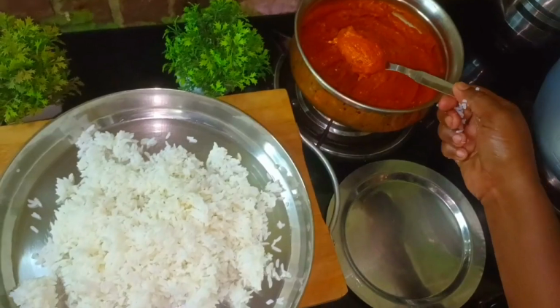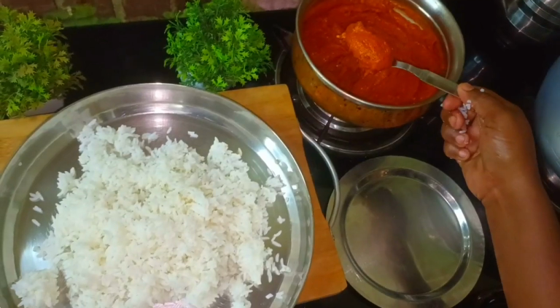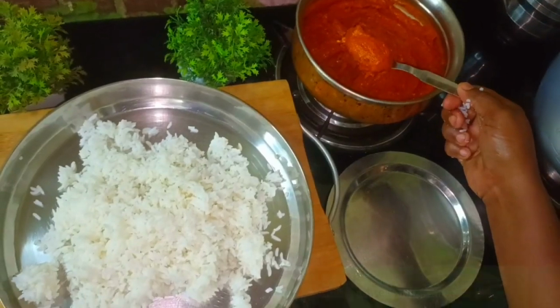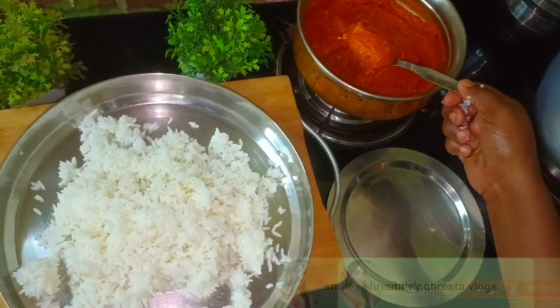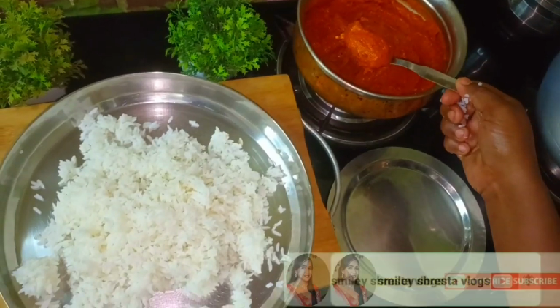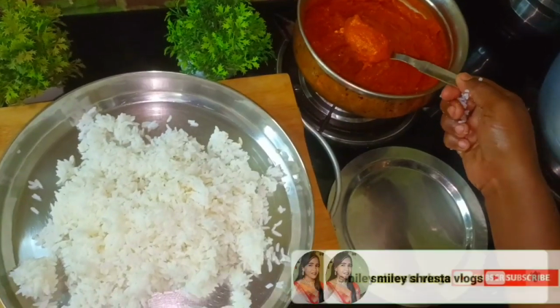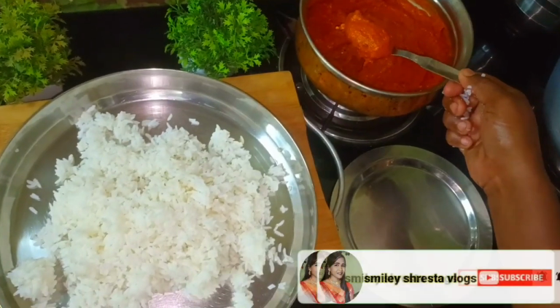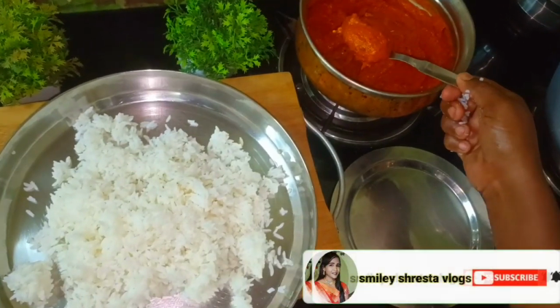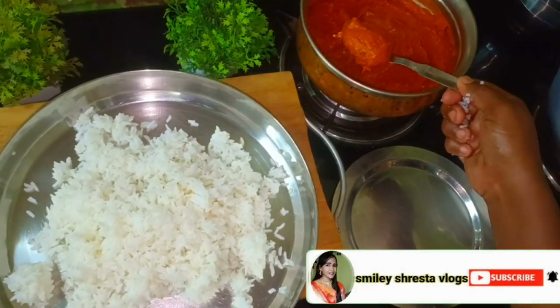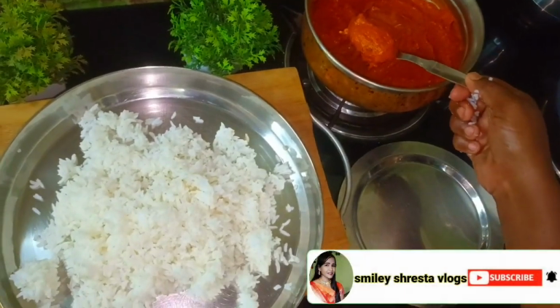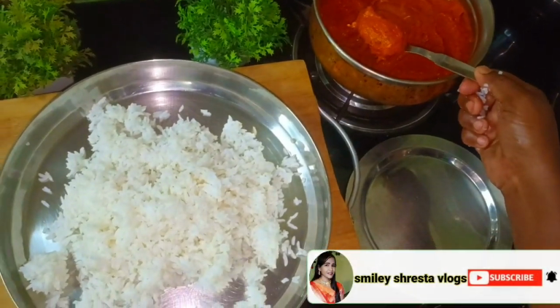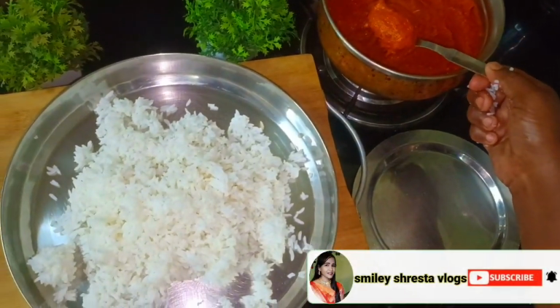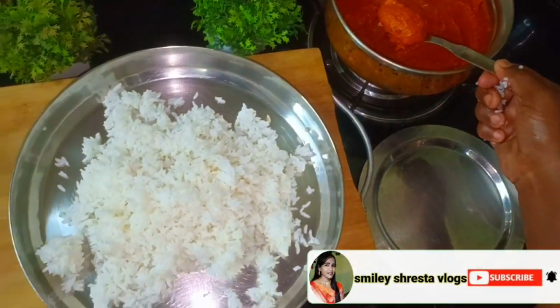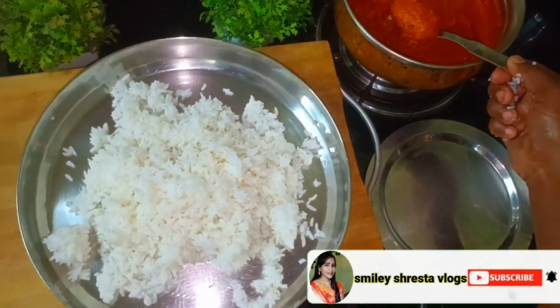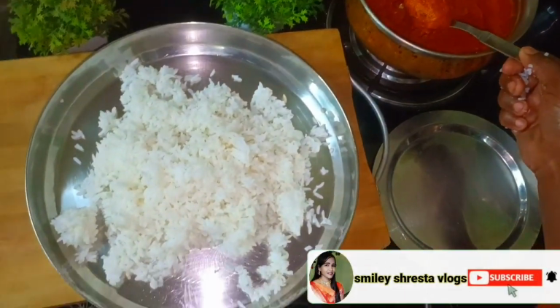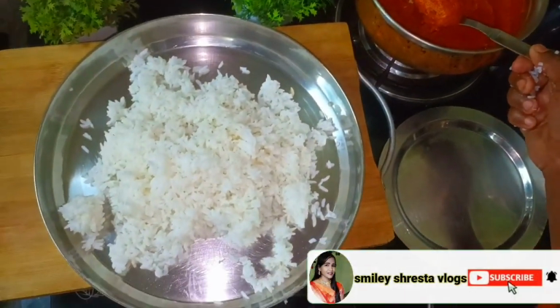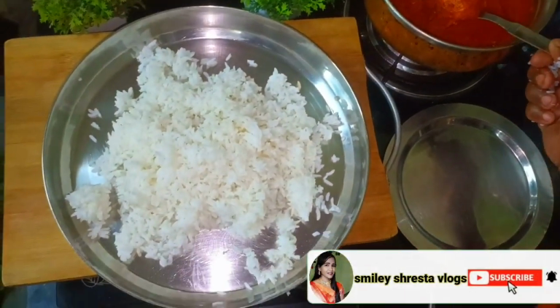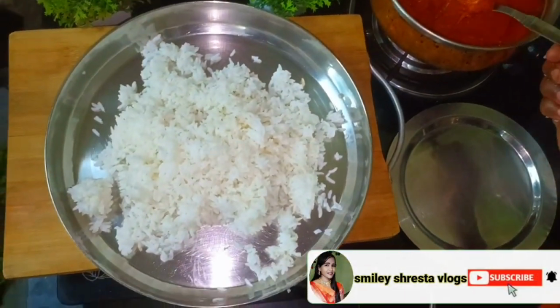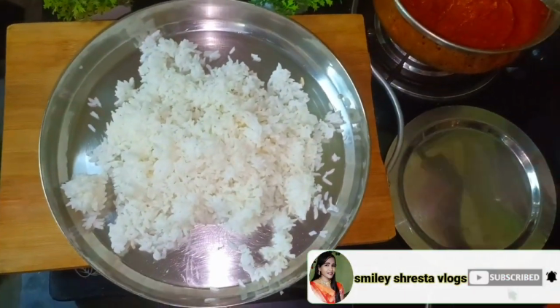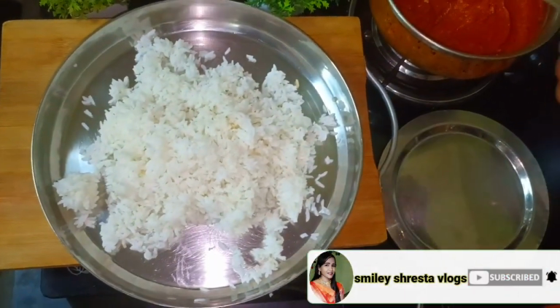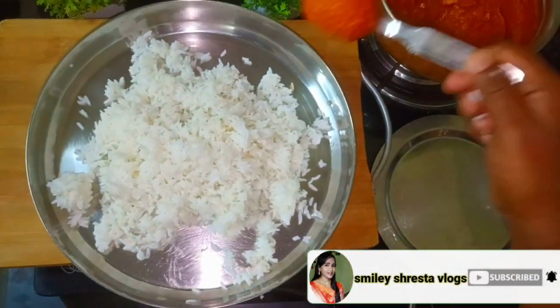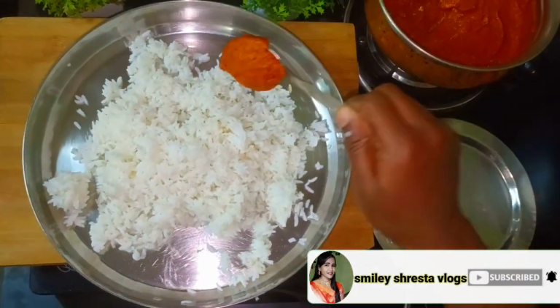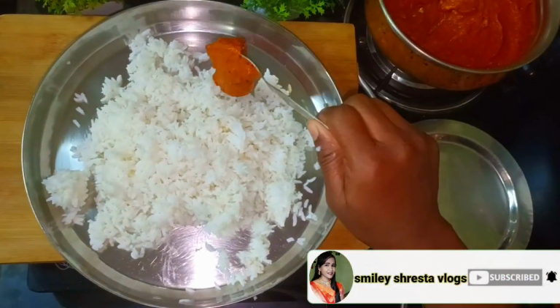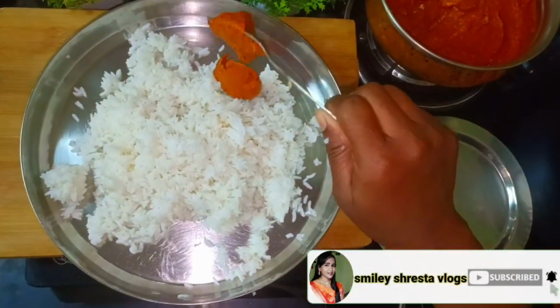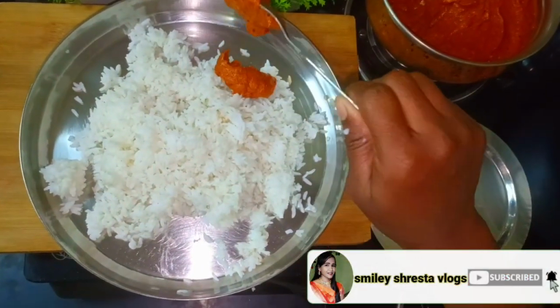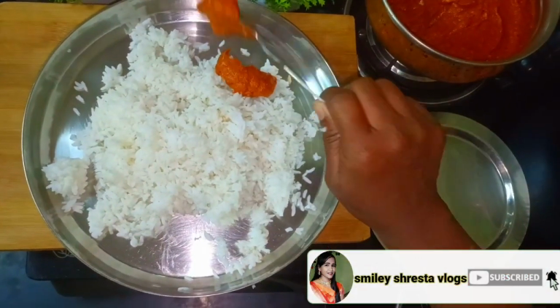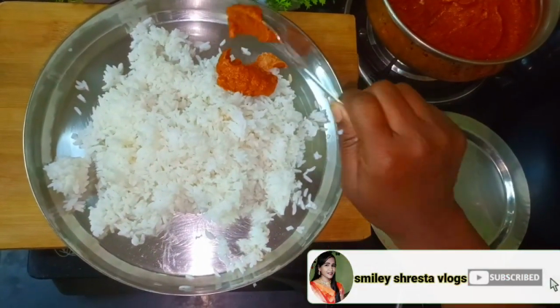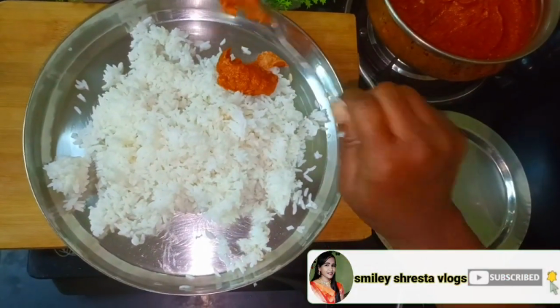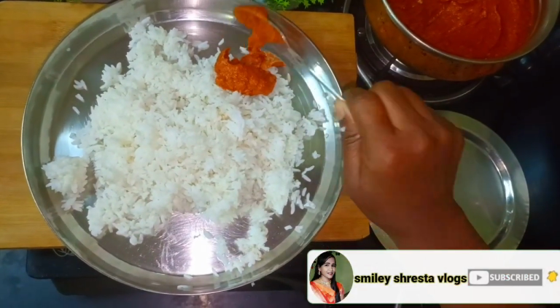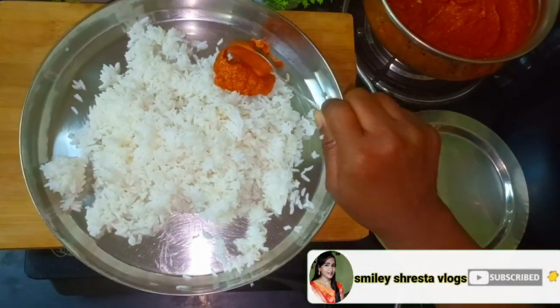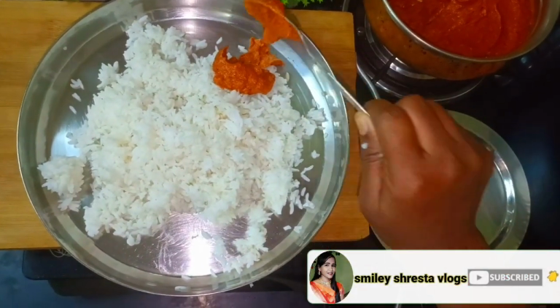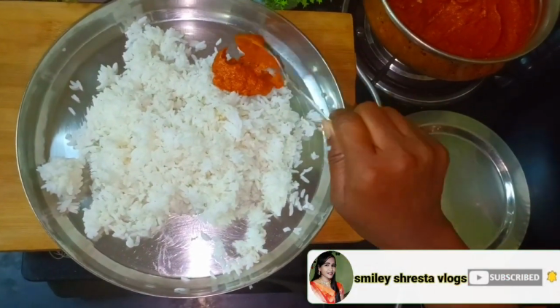Hello friends, welcome back to our channel. My name is Farna. This video is a part of the channel.